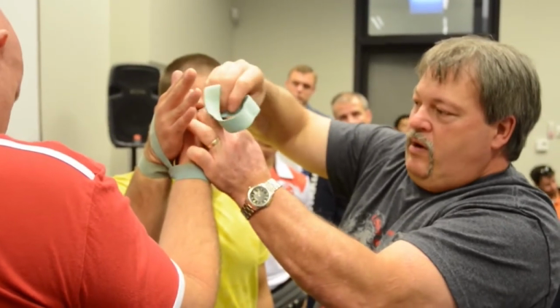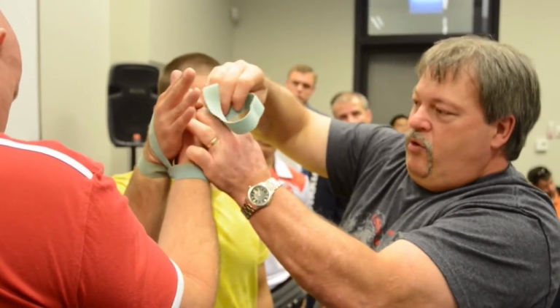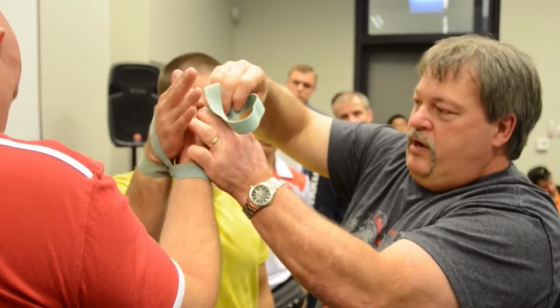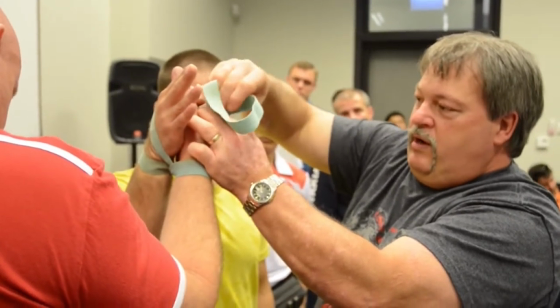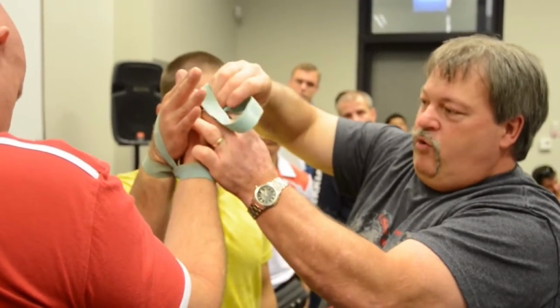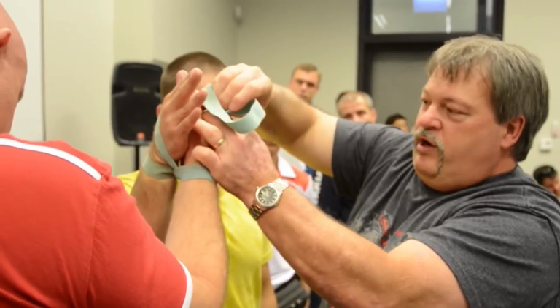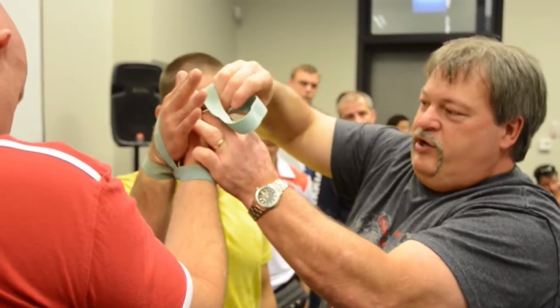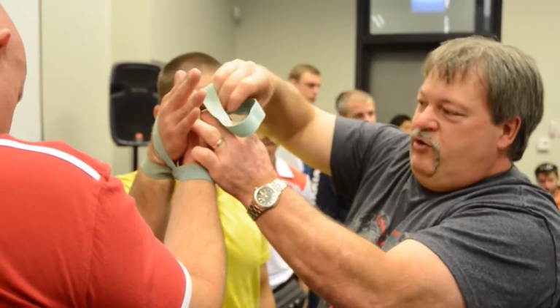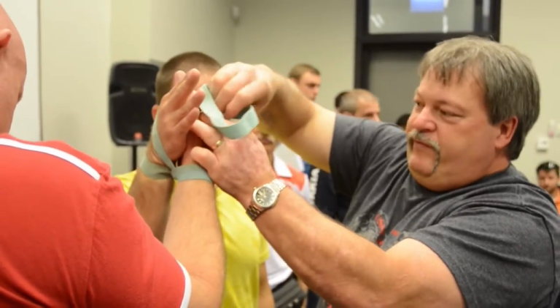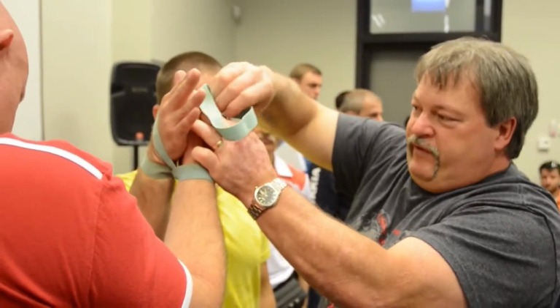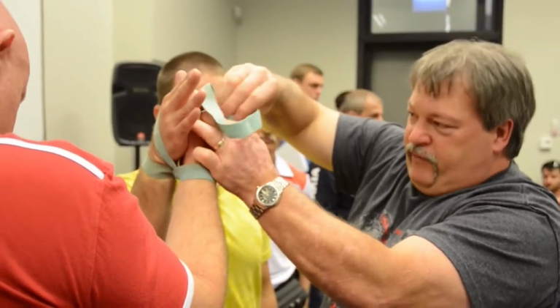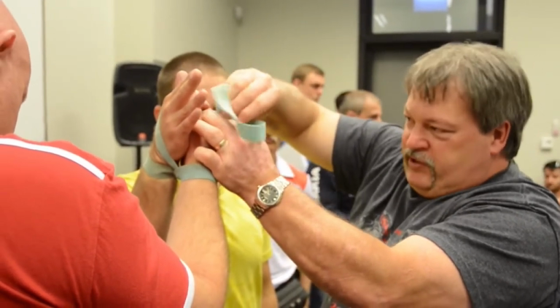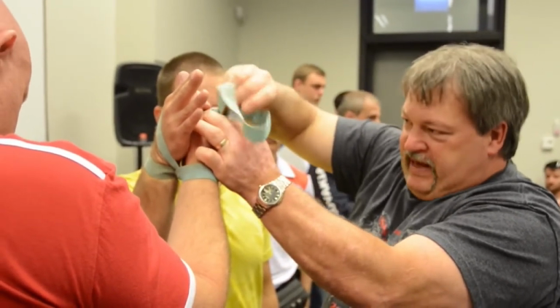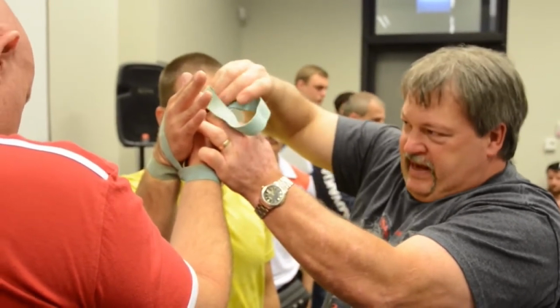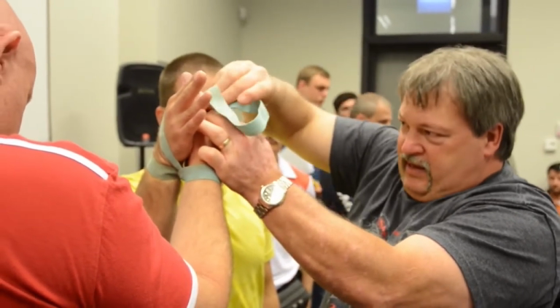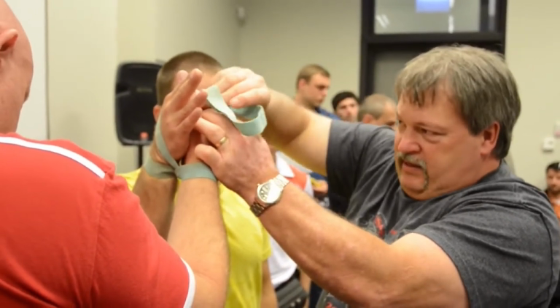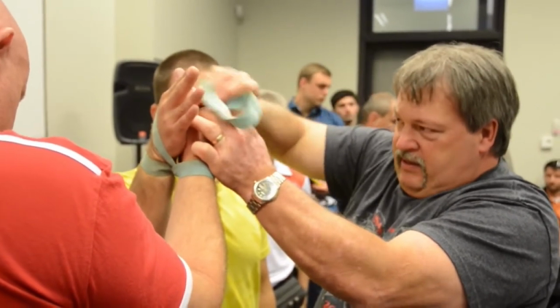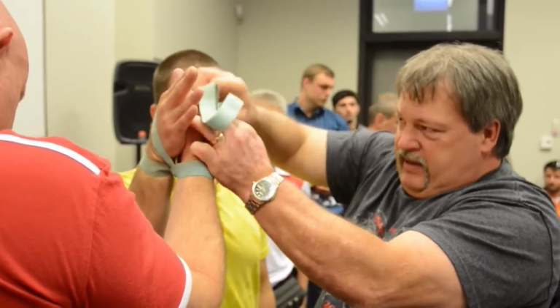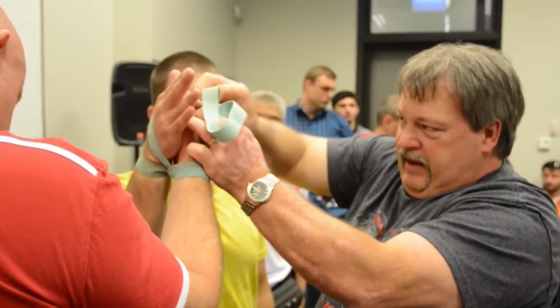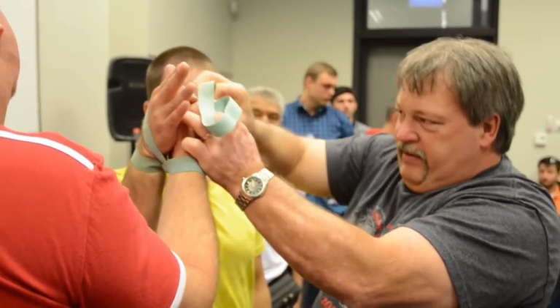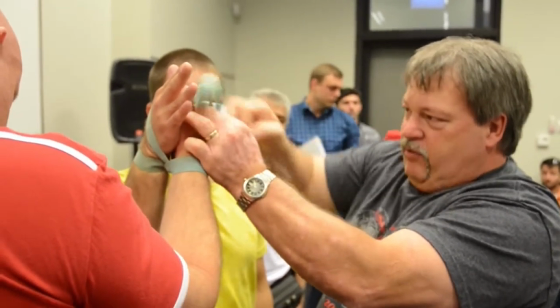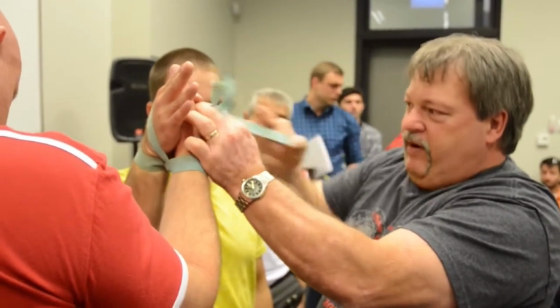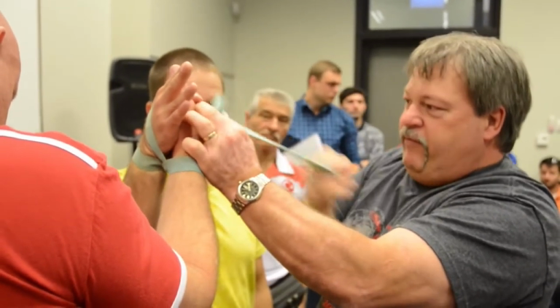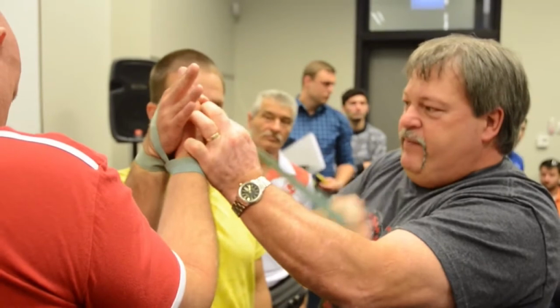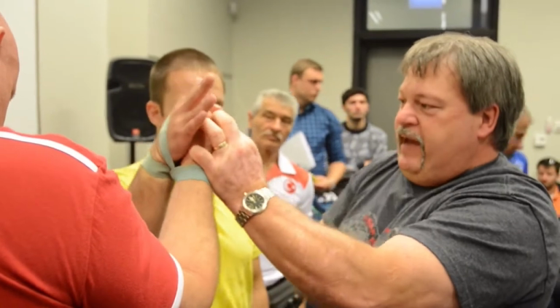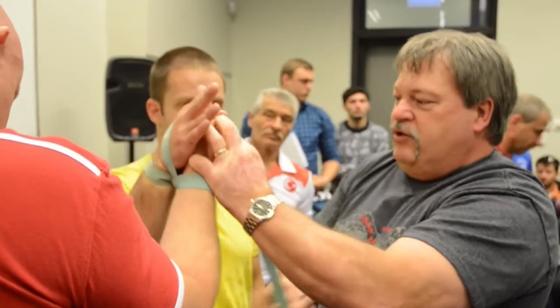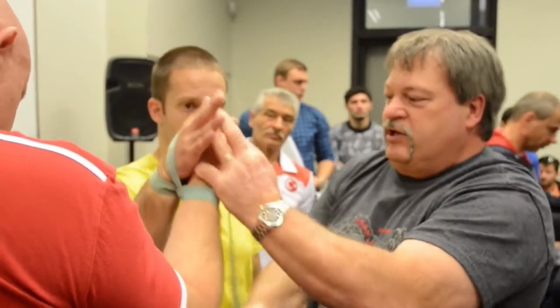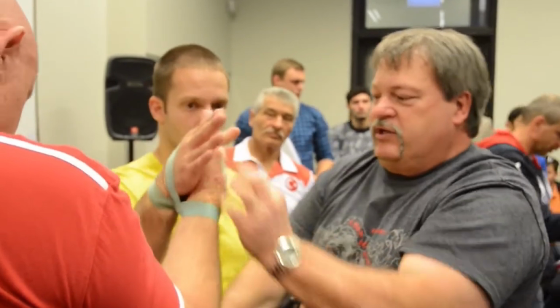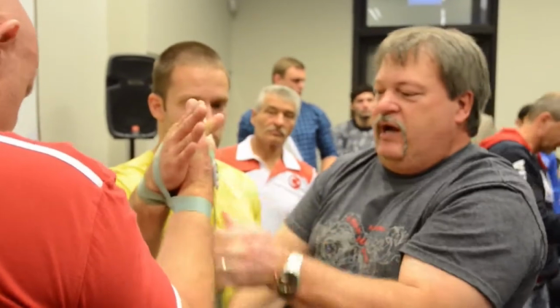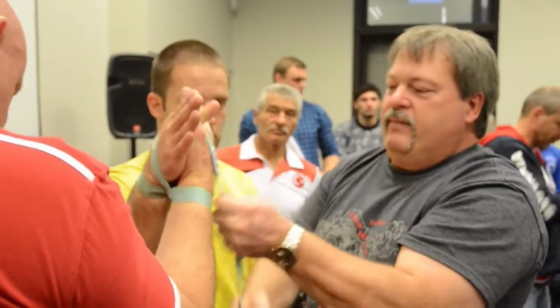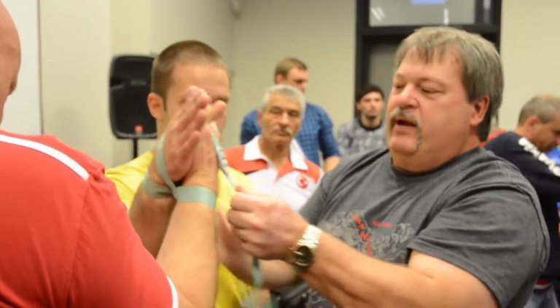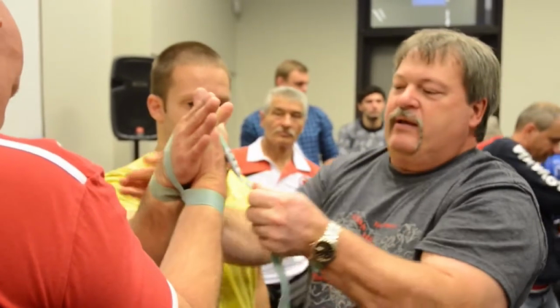We're going to do it for the first day, and then the referee panel is going to talk about it.